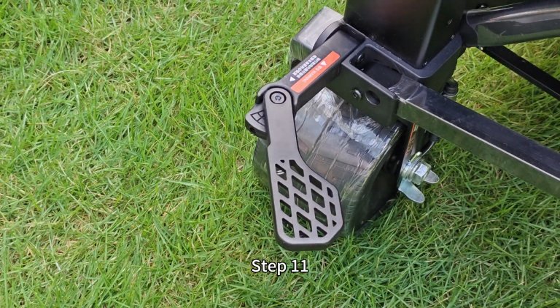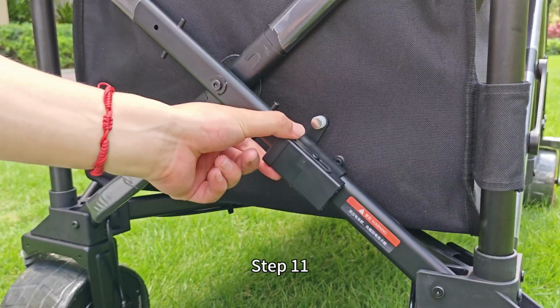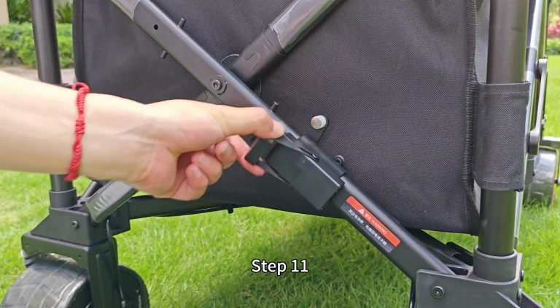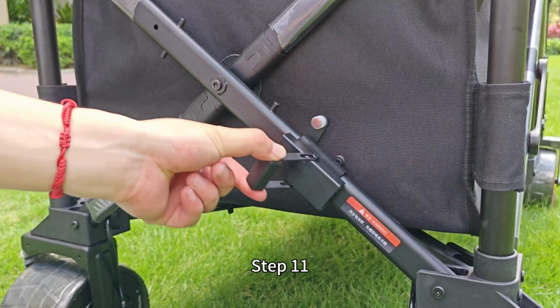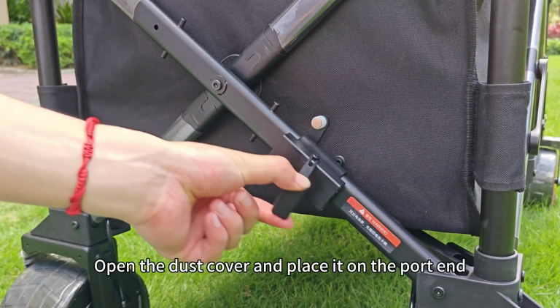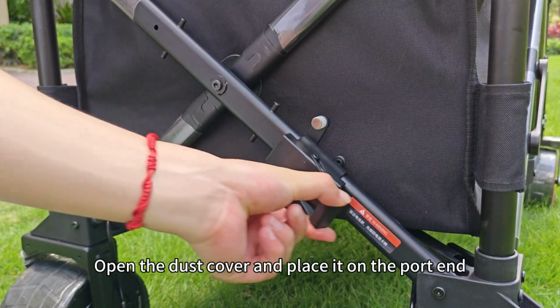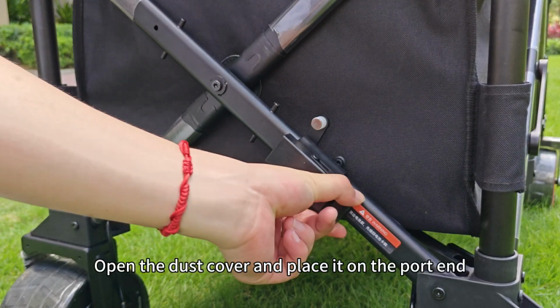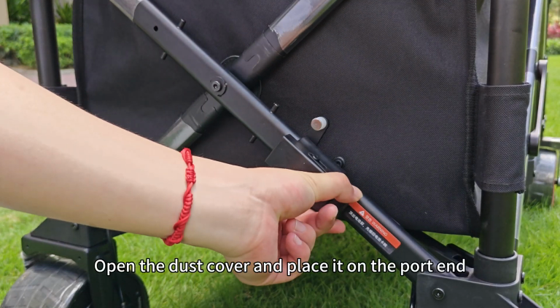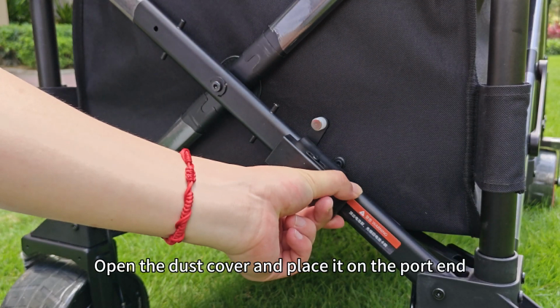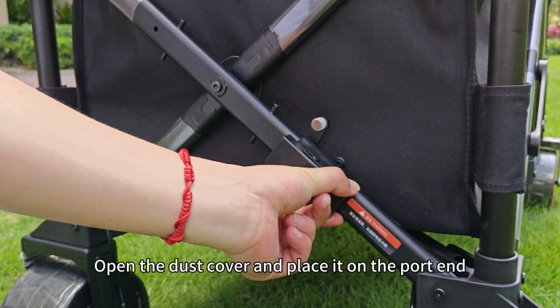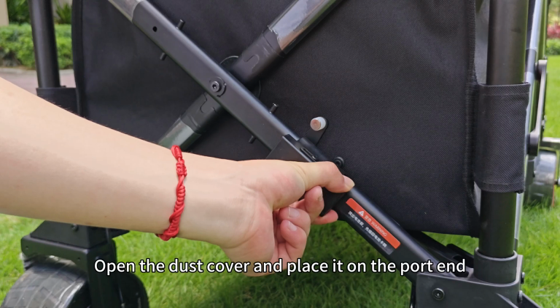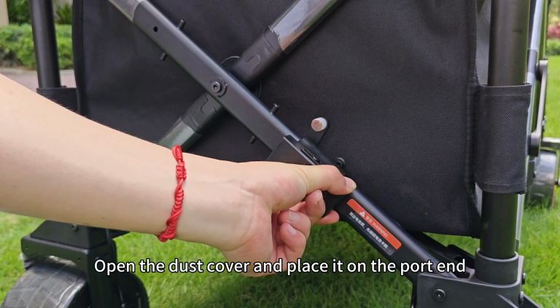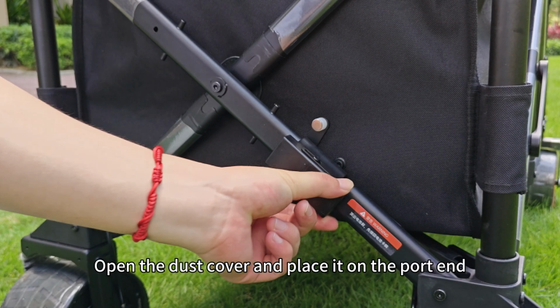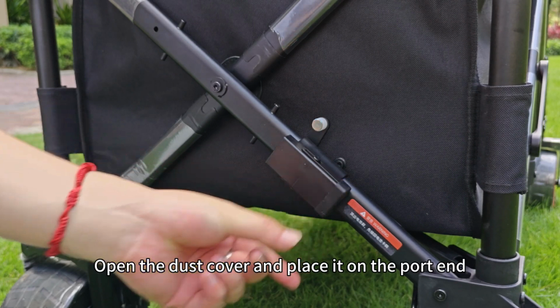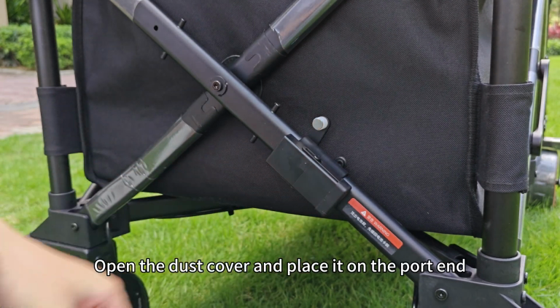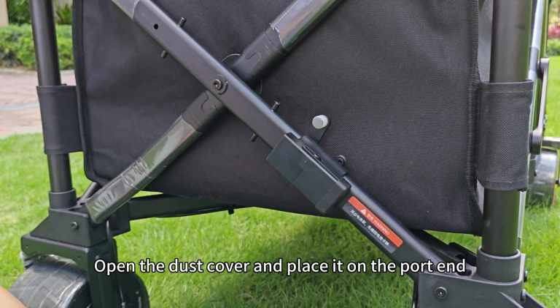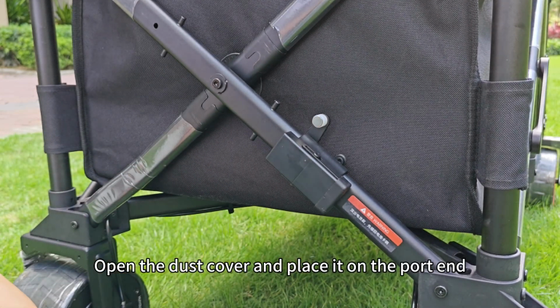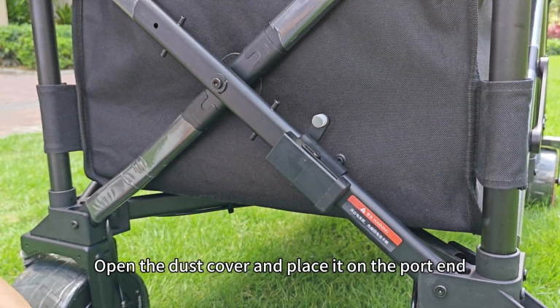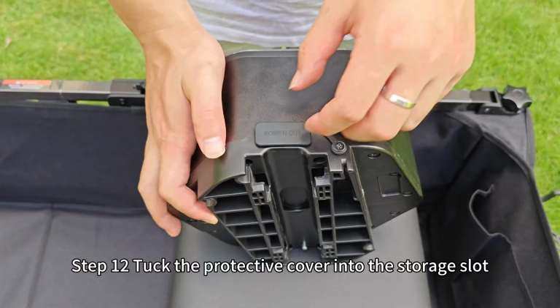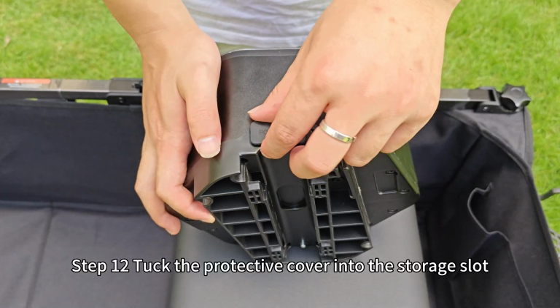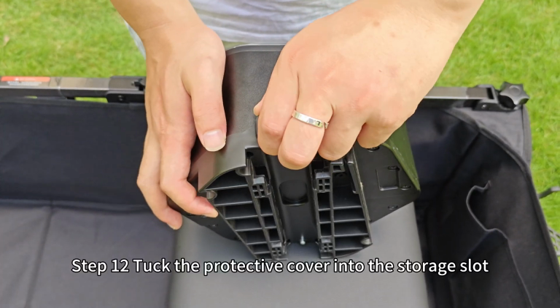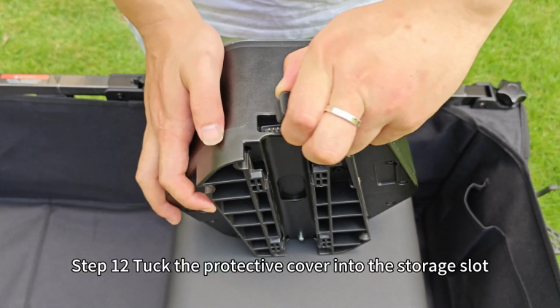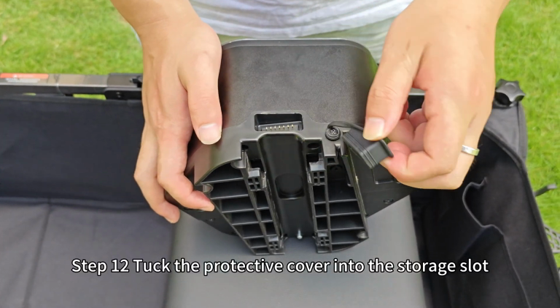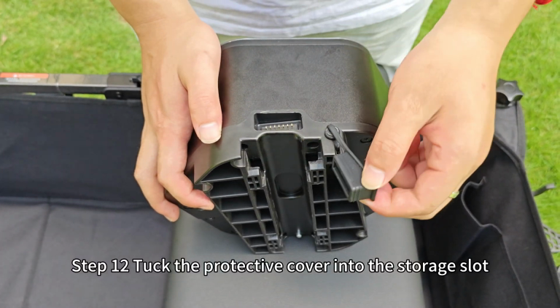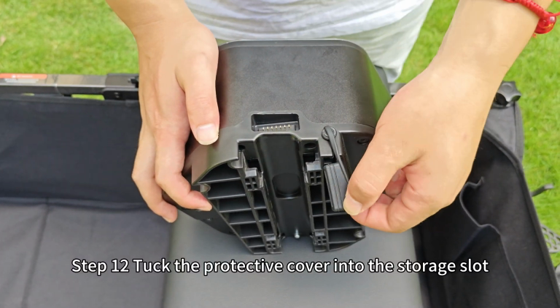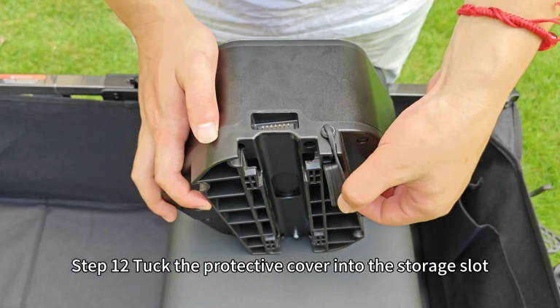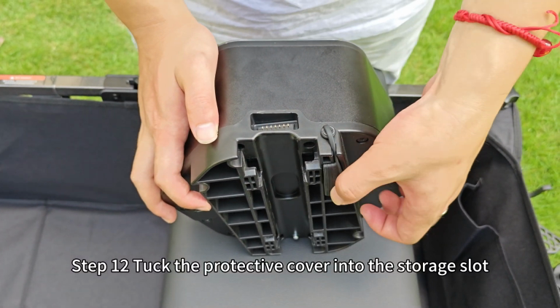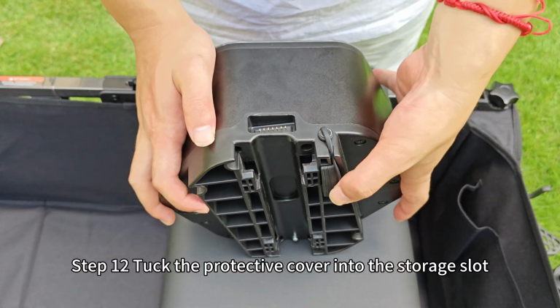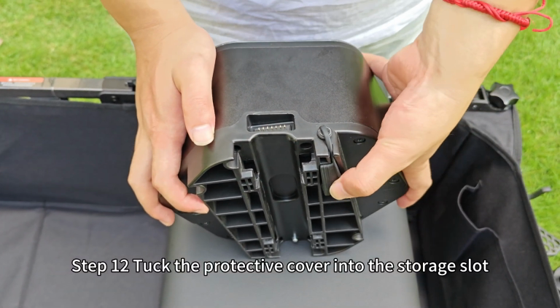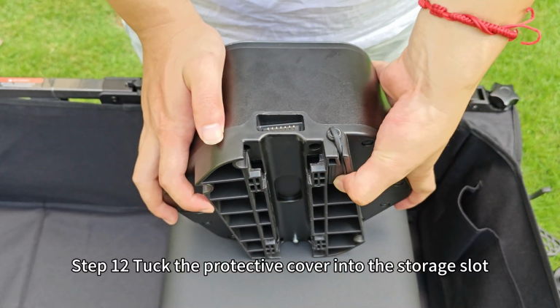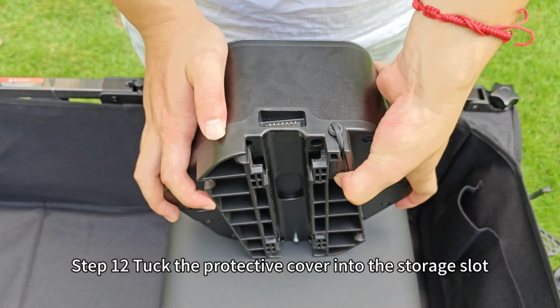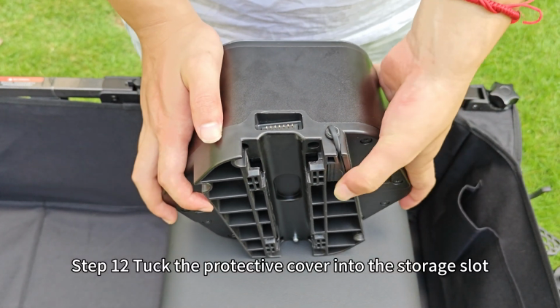Step 11: Open the dust cover and place it on the port end. Step 12: Tuck the protective cover into the storage slot.